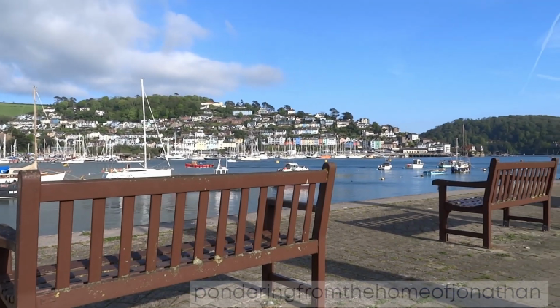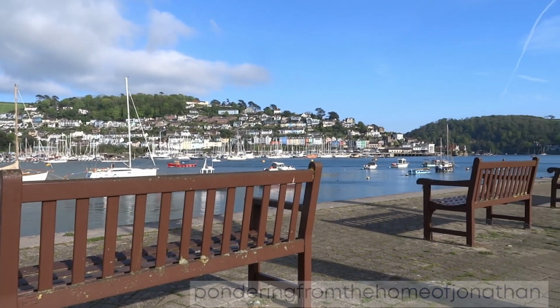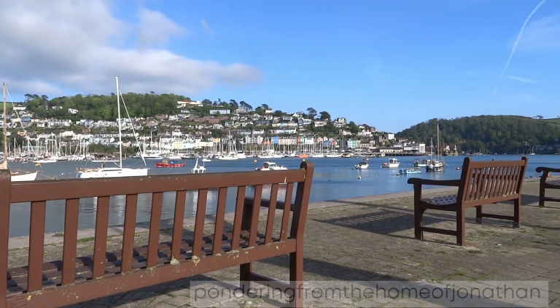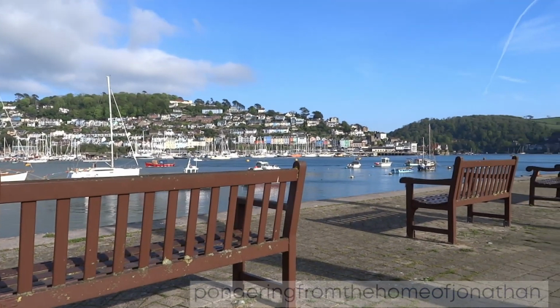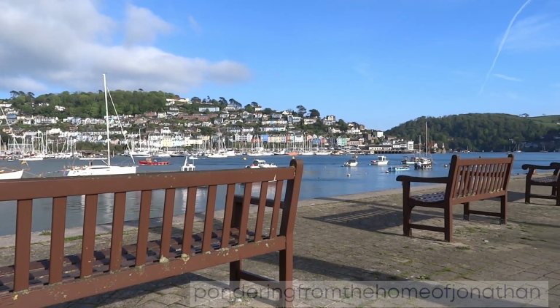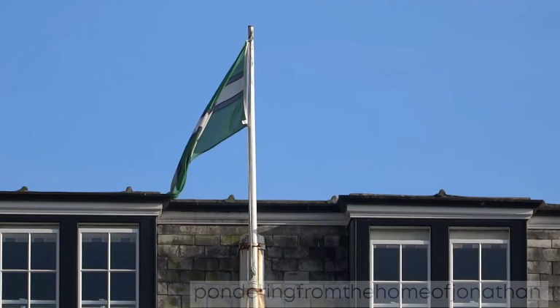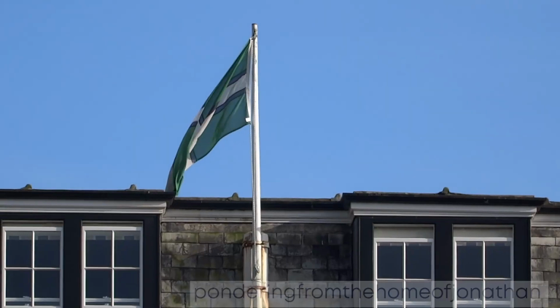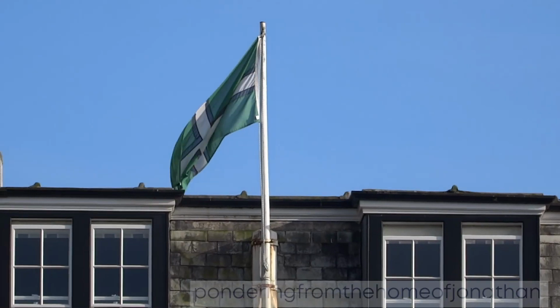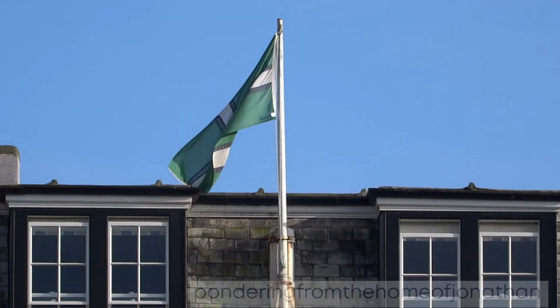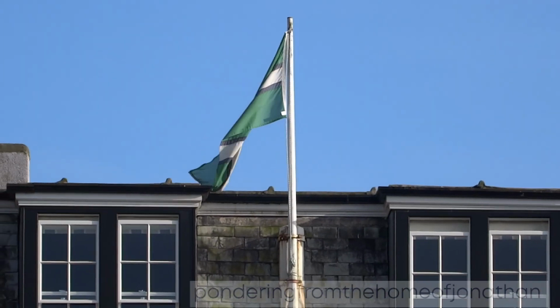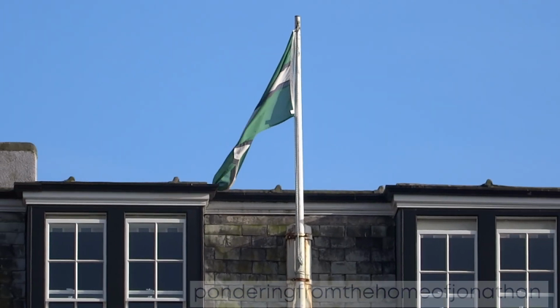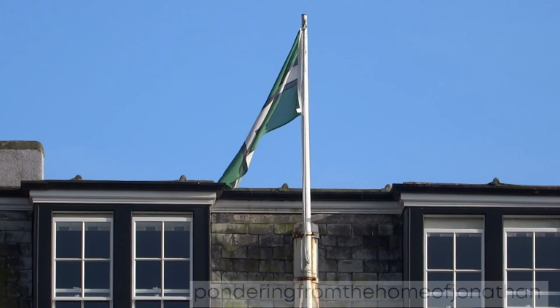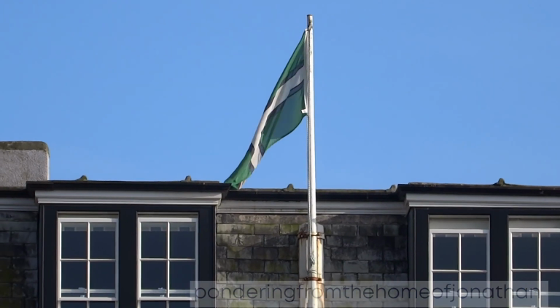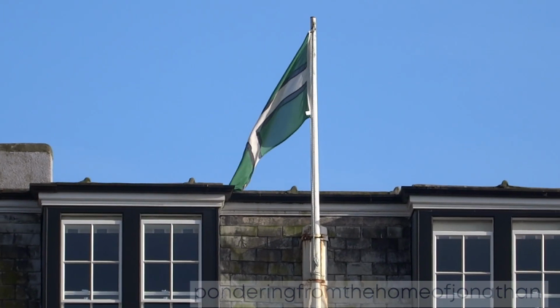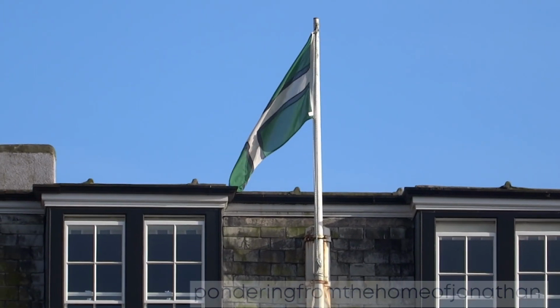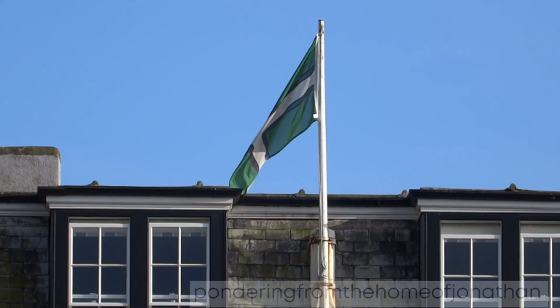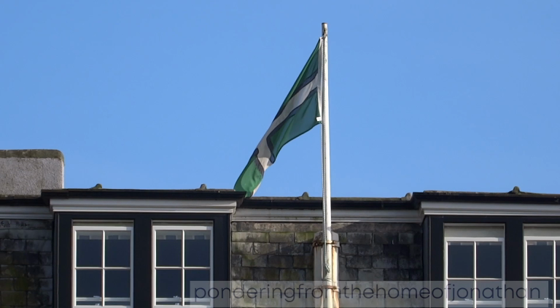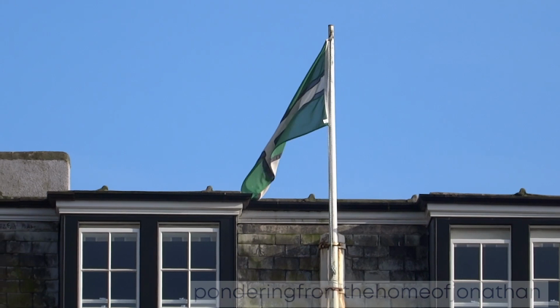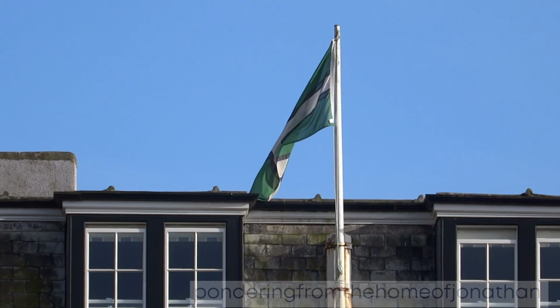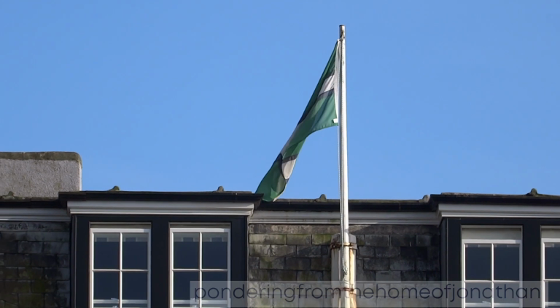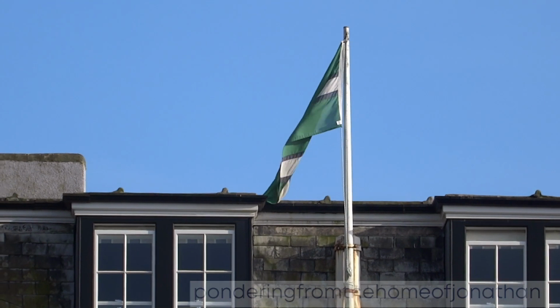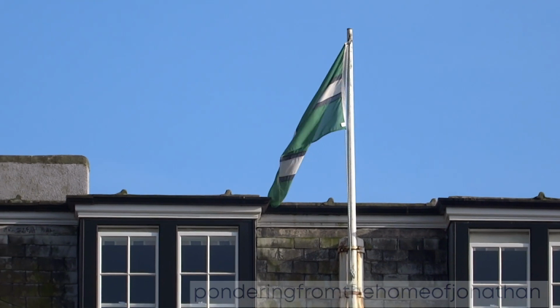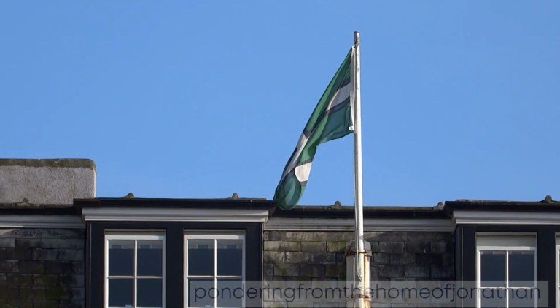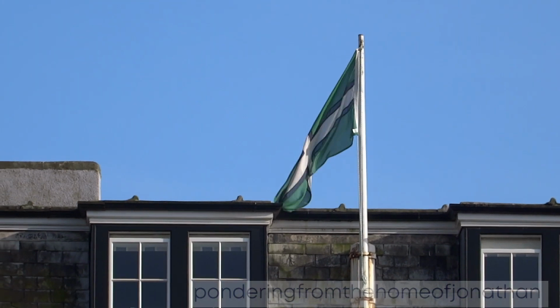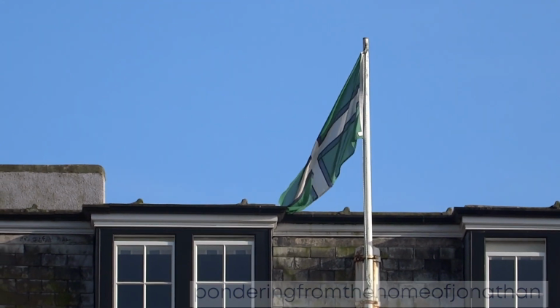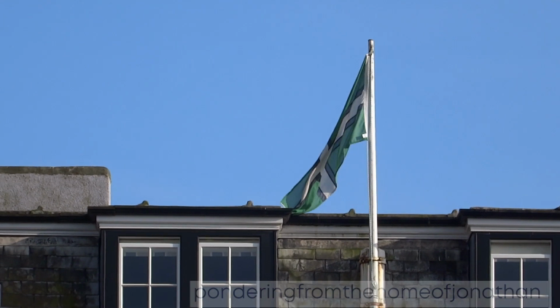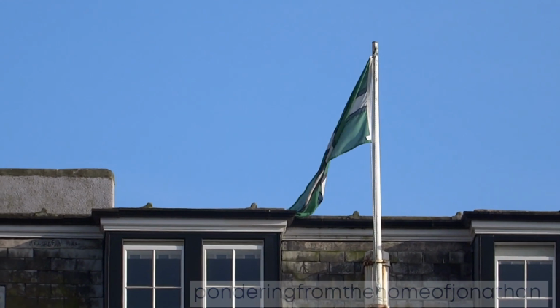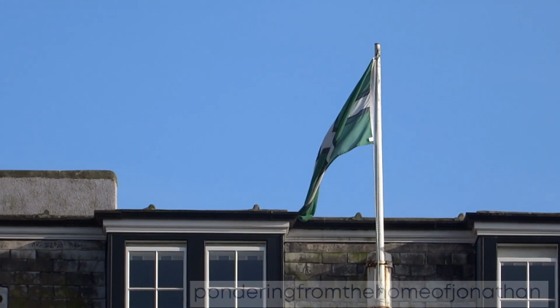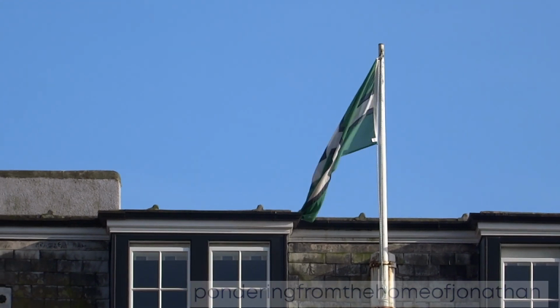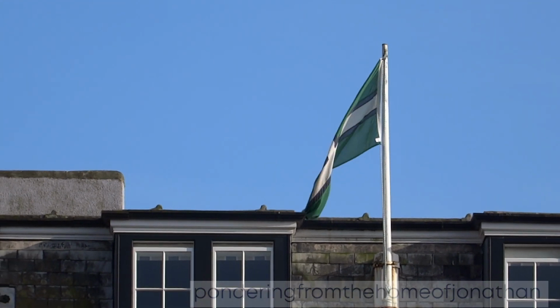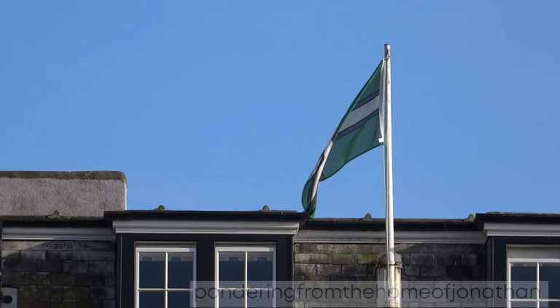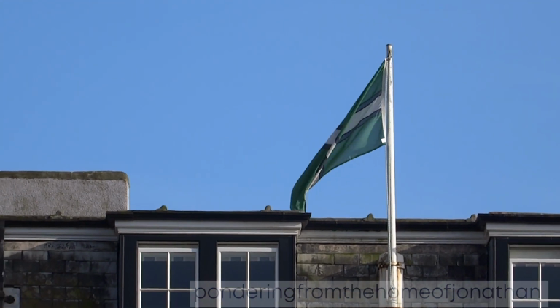The Devon flag was created in 2003 after a vote run by the BBC. Thank you for watching, goodbye.